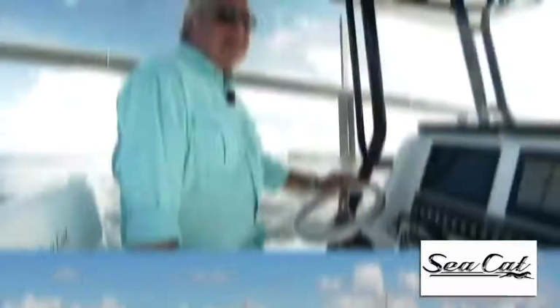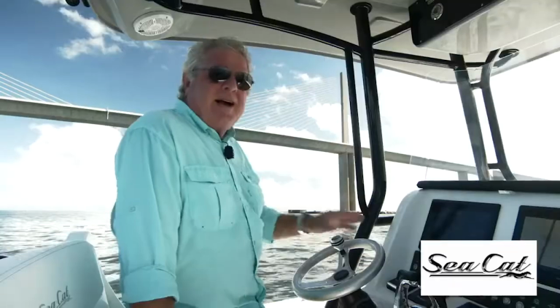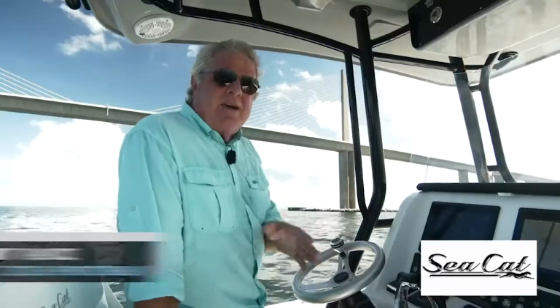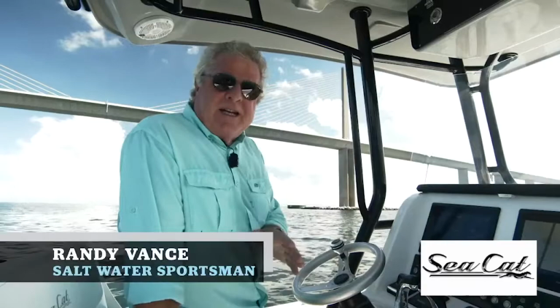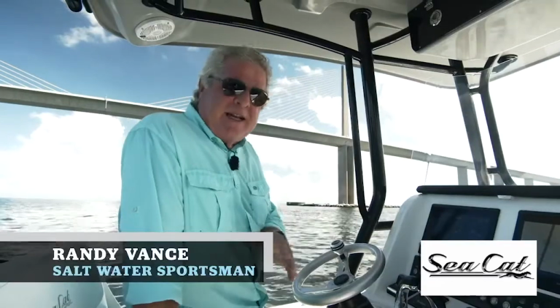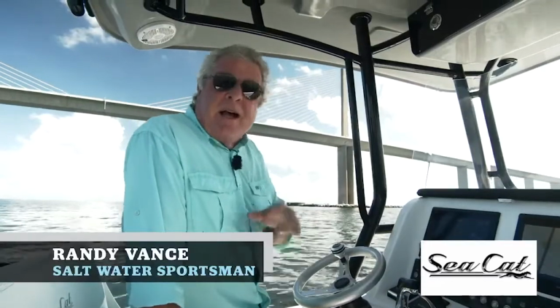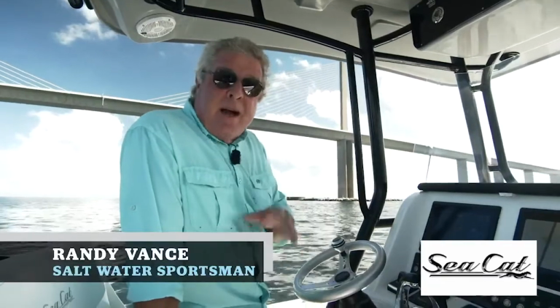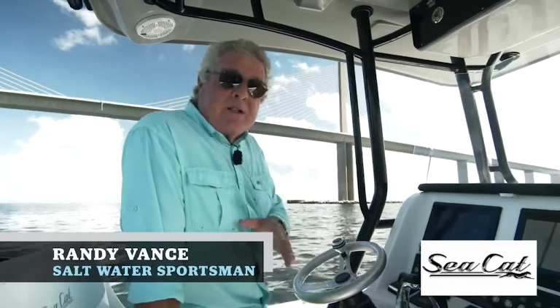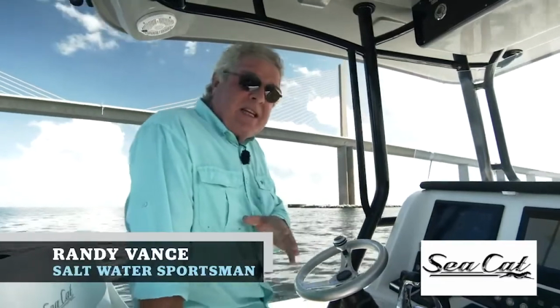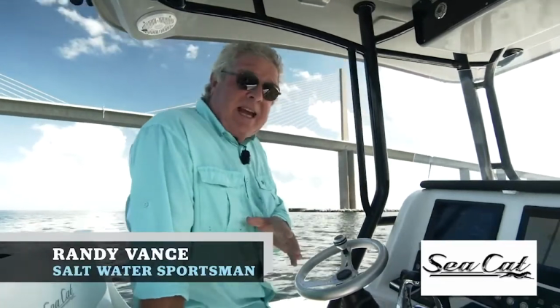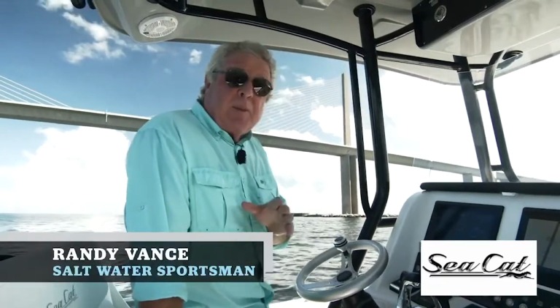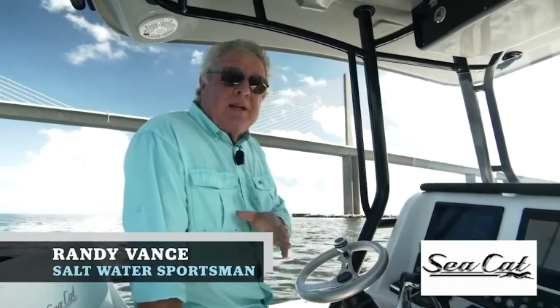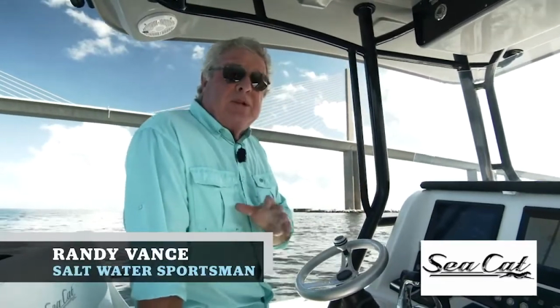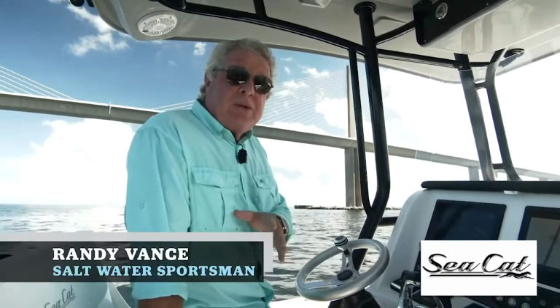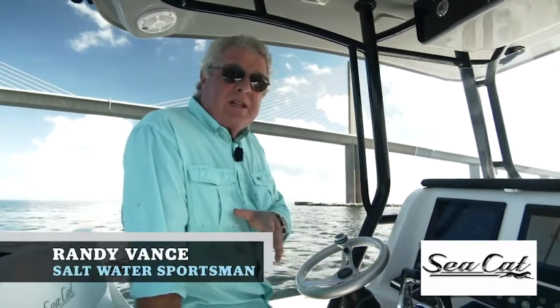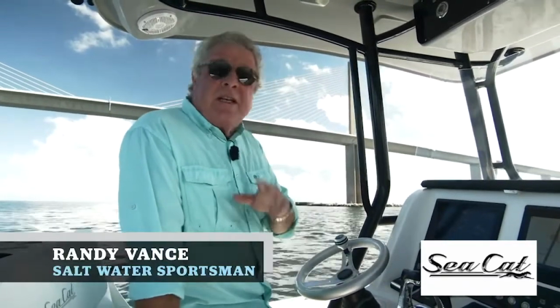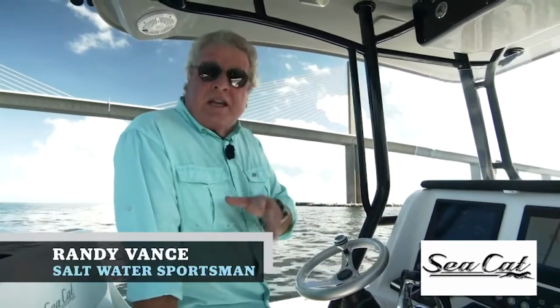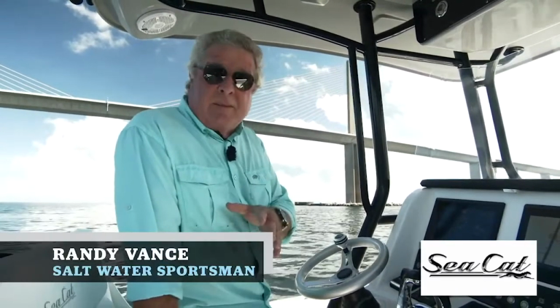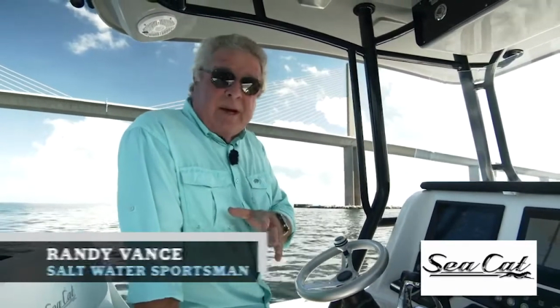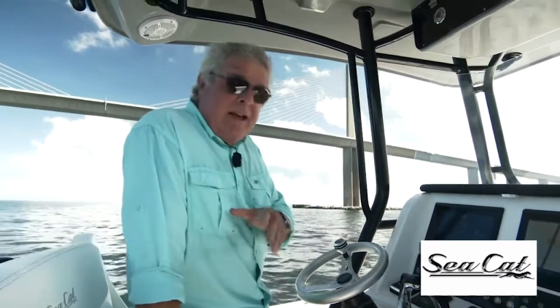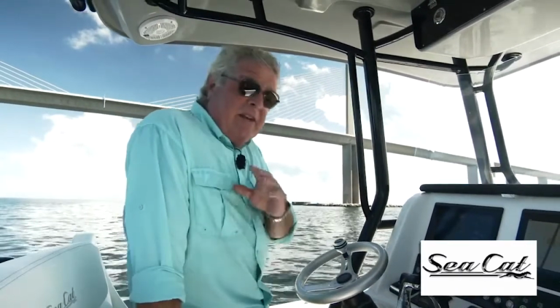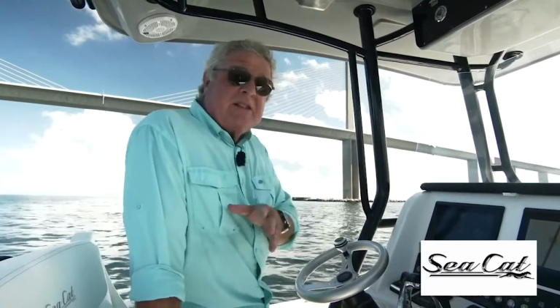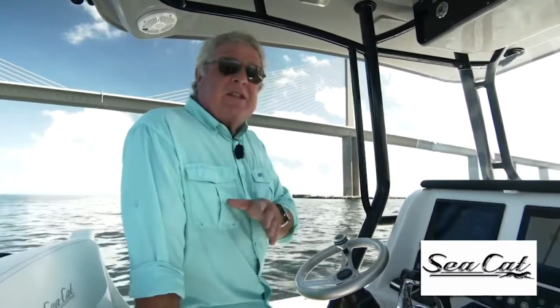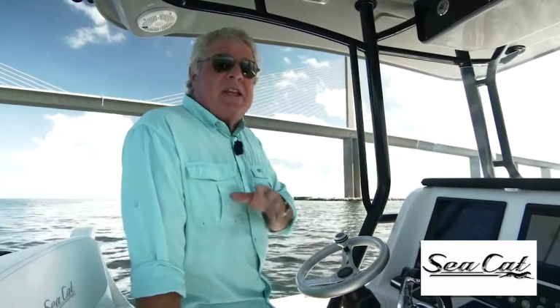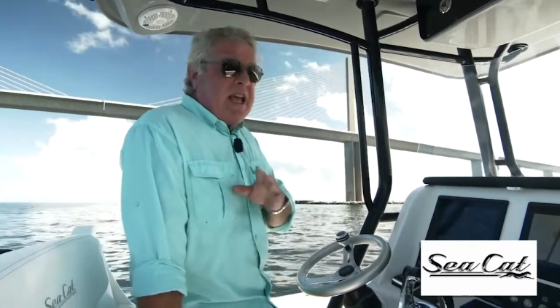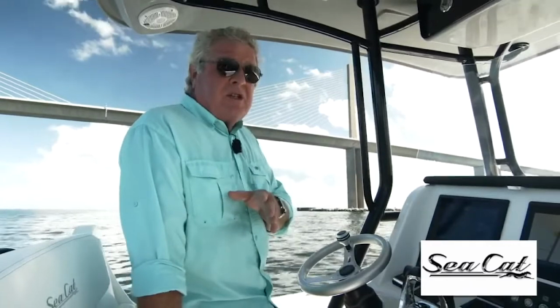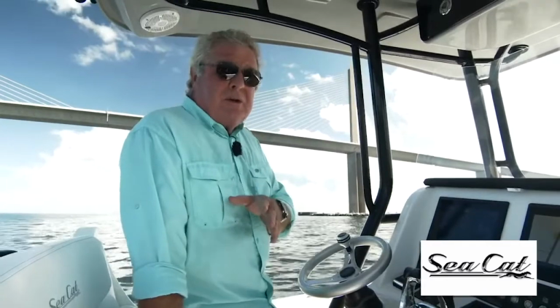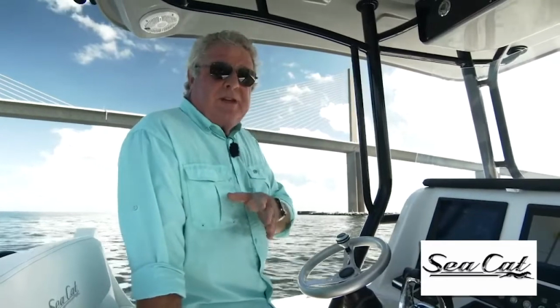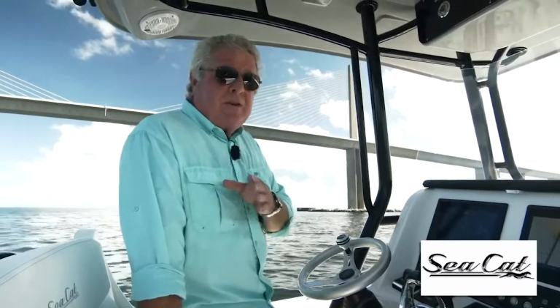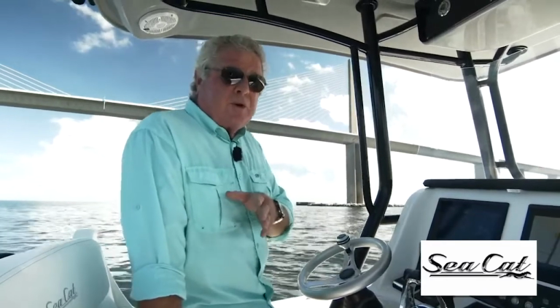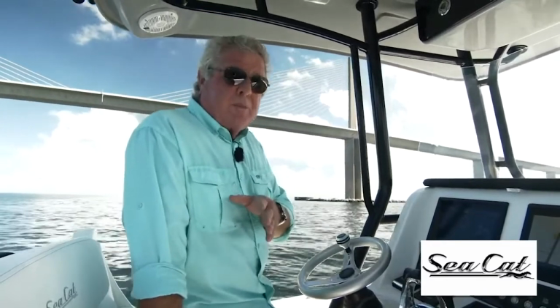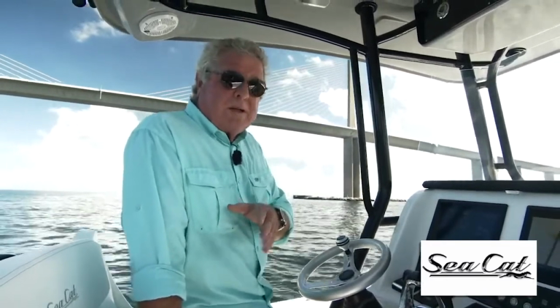Hi, I'm Randy Vance. I'm on Seacat's brand new 260 Catamaran. Now this is the SUV of offshore boats.